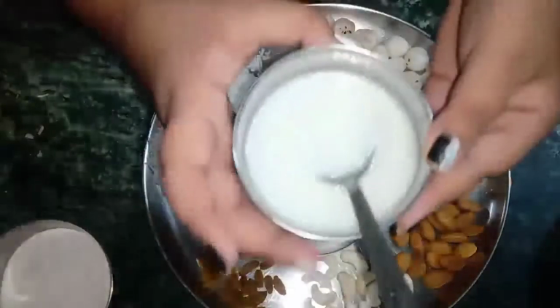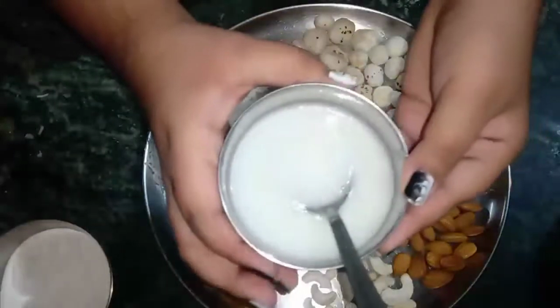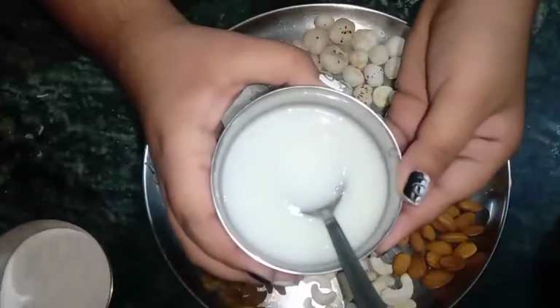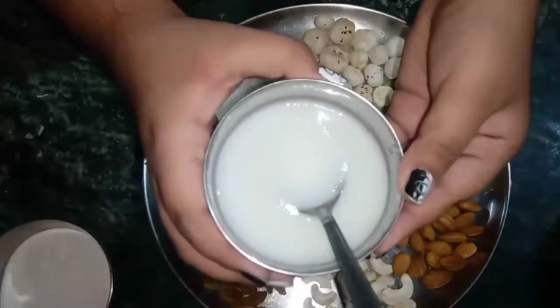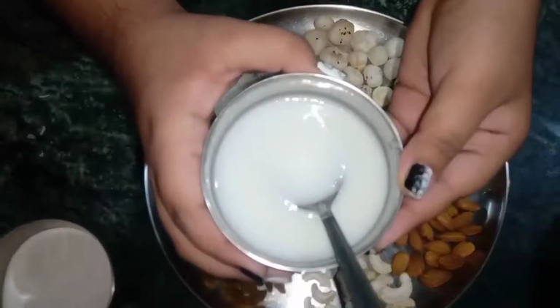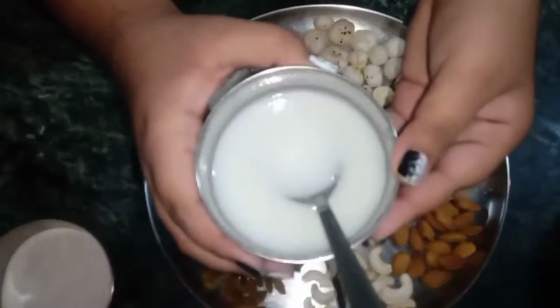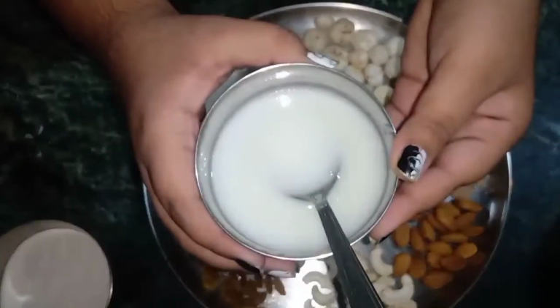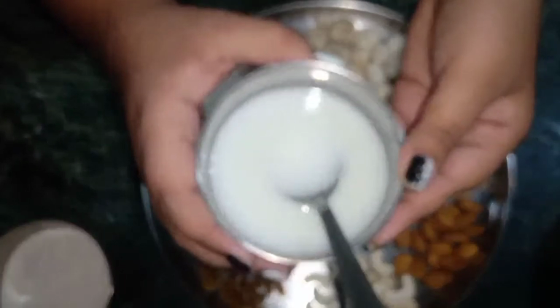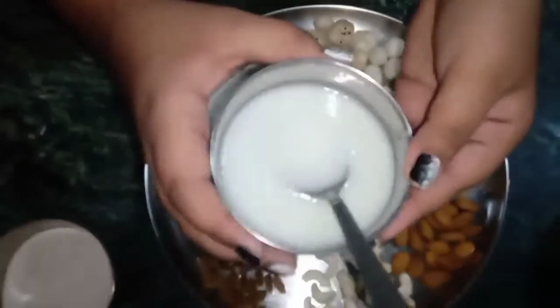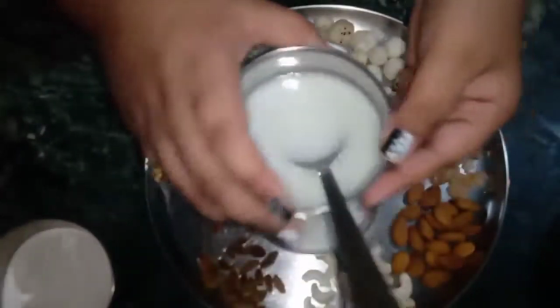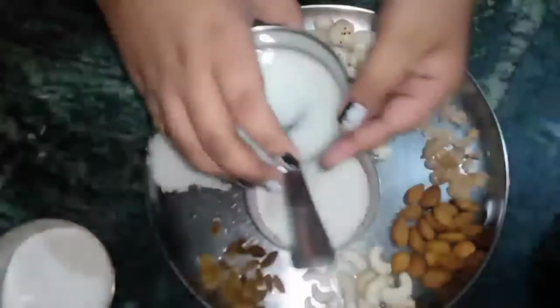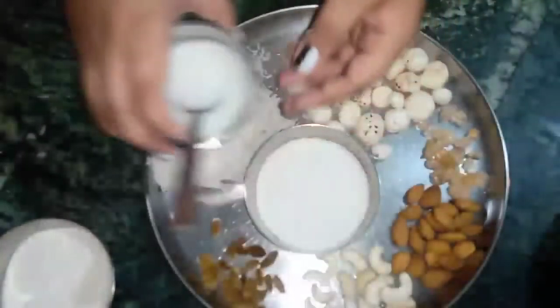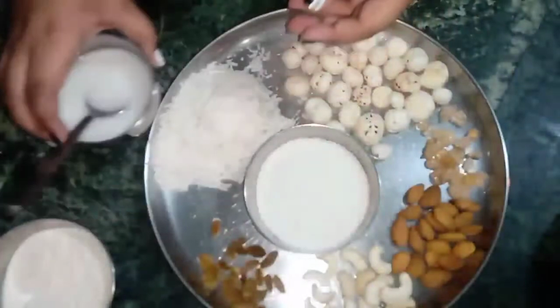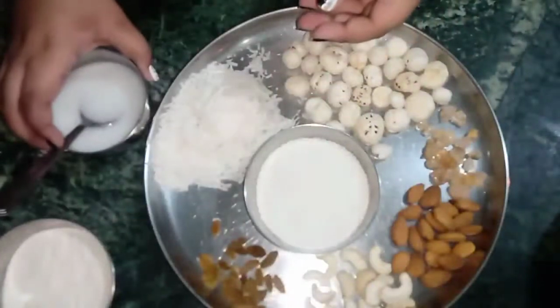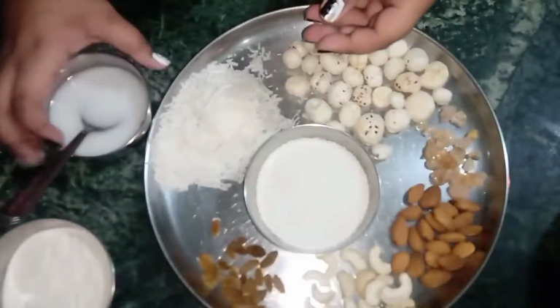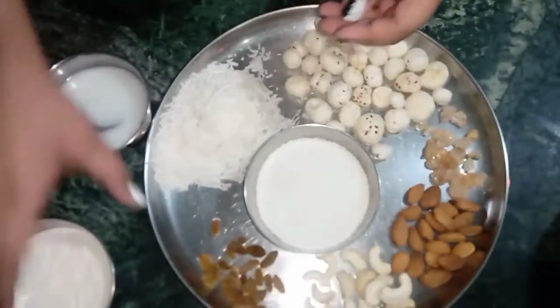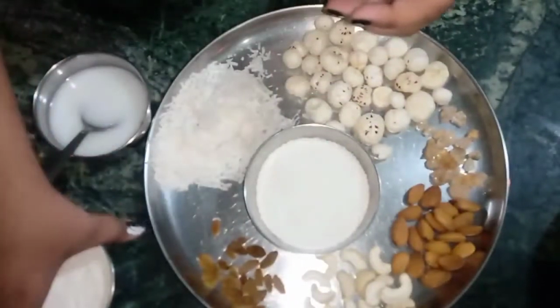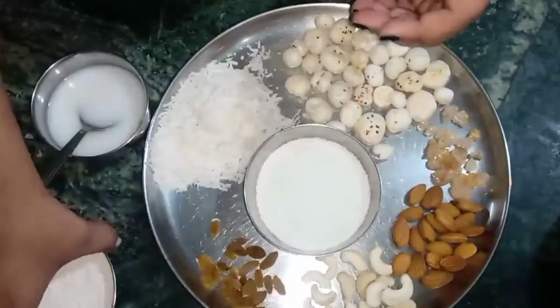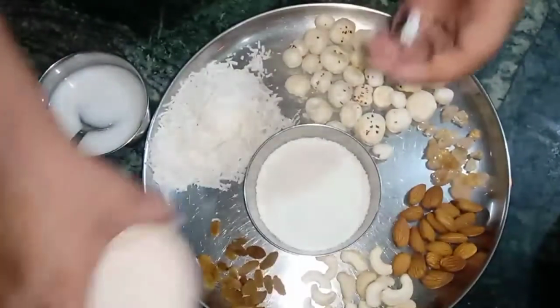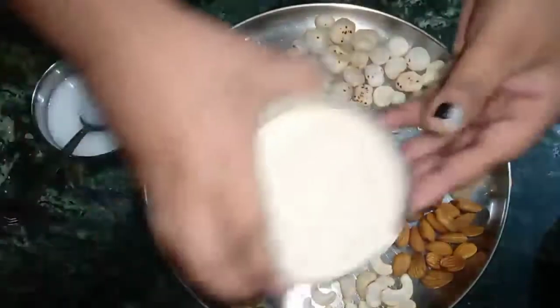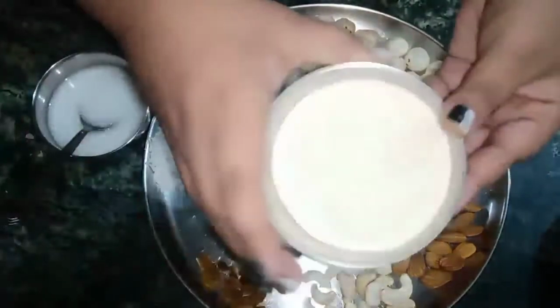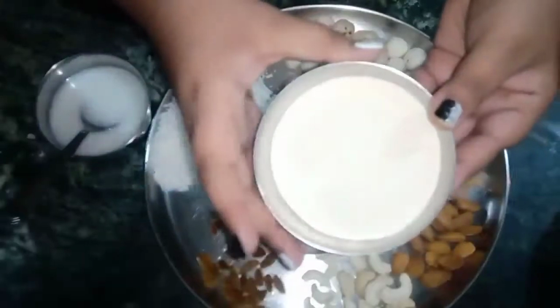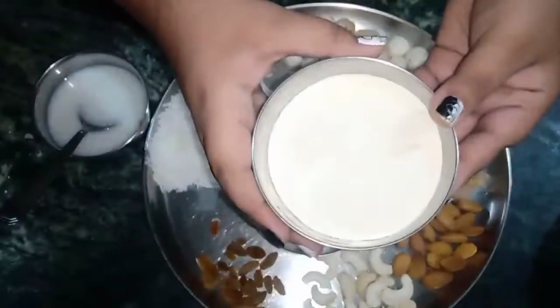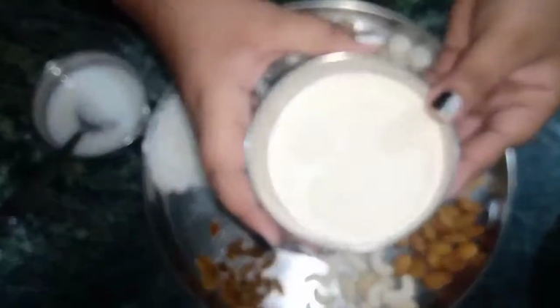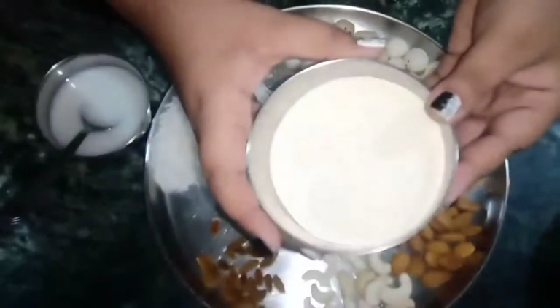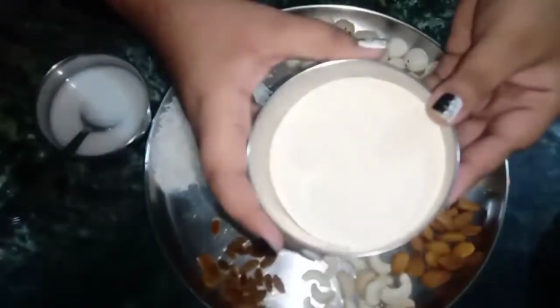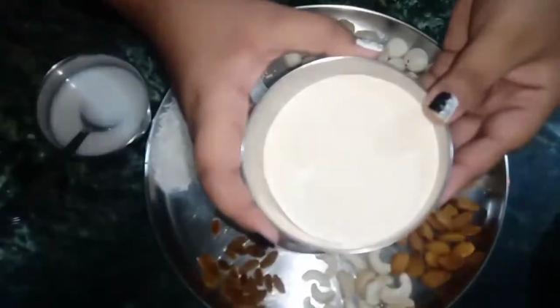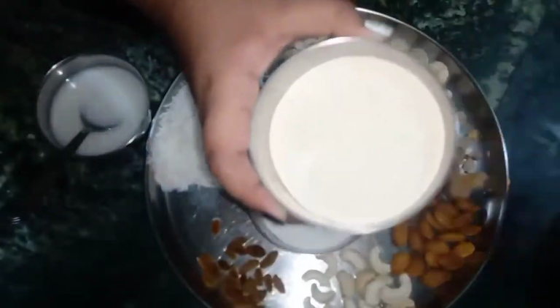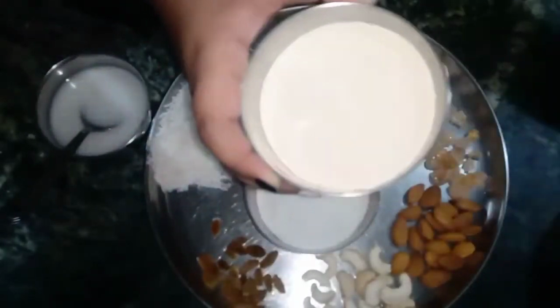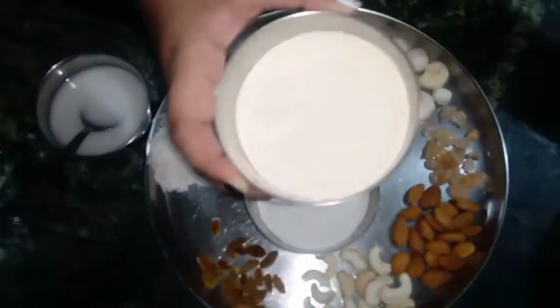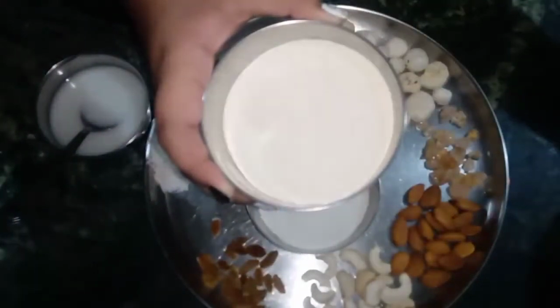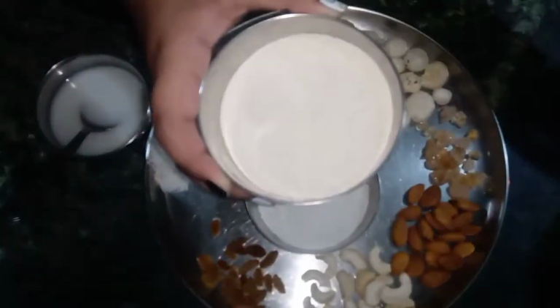Here we have a lot of curry curry, we use it here. And this is the curry curry — it's falari curry. I have also got many recipes.